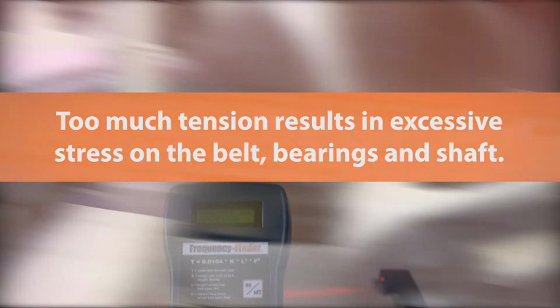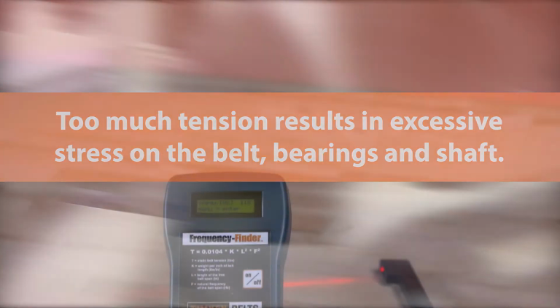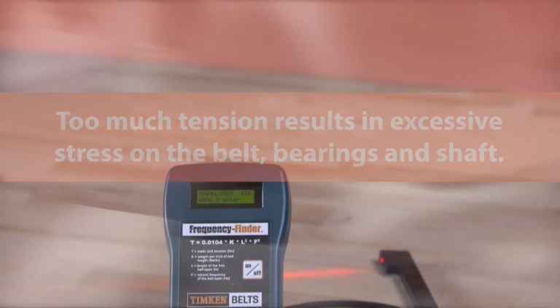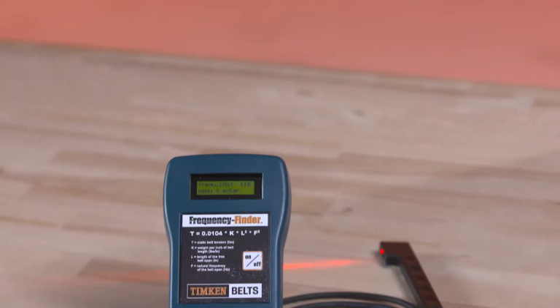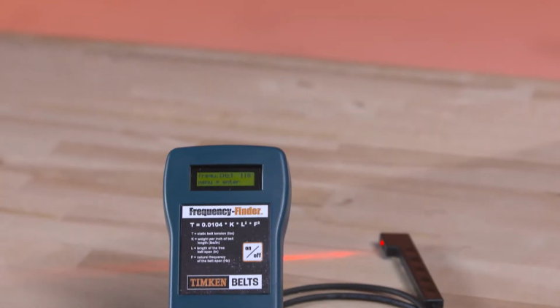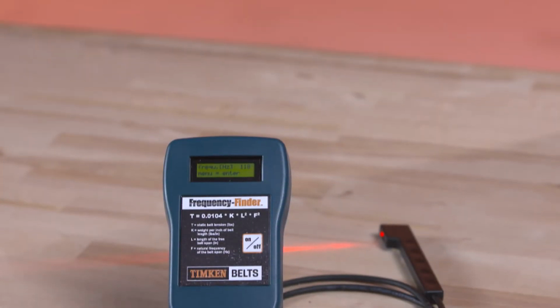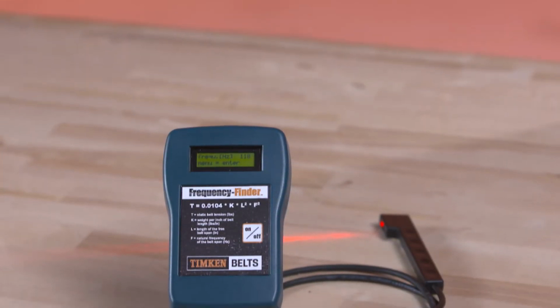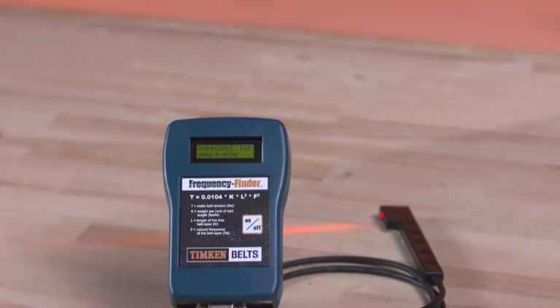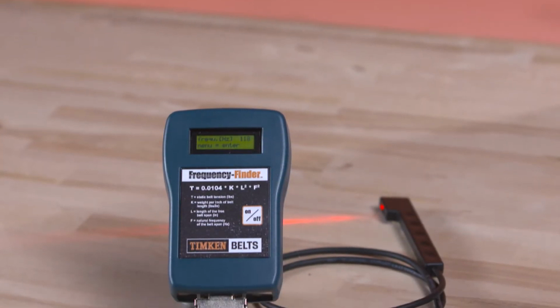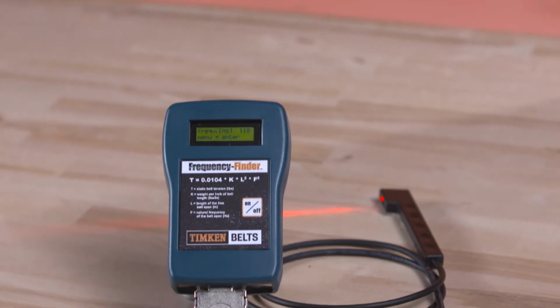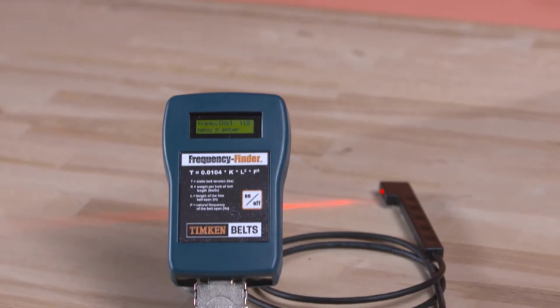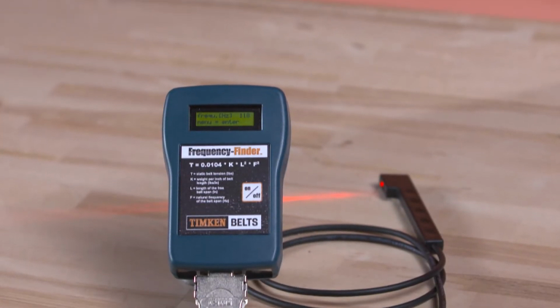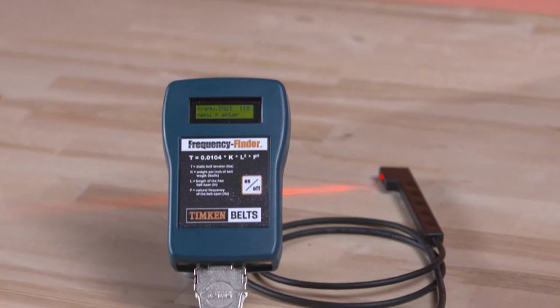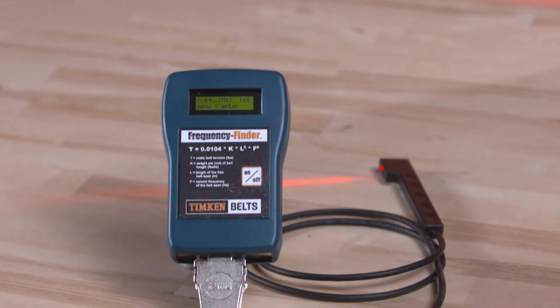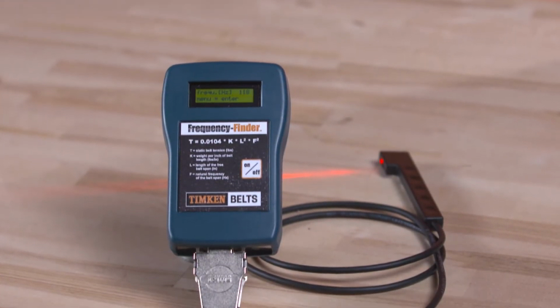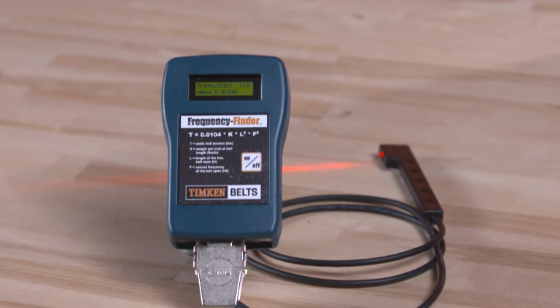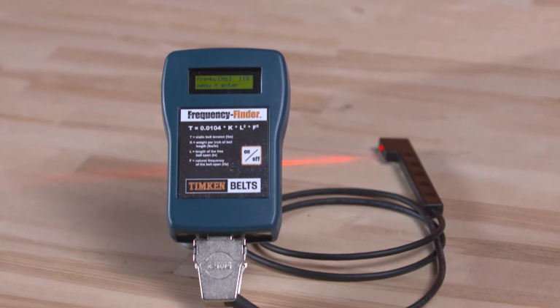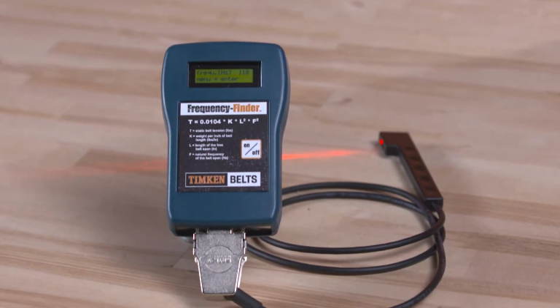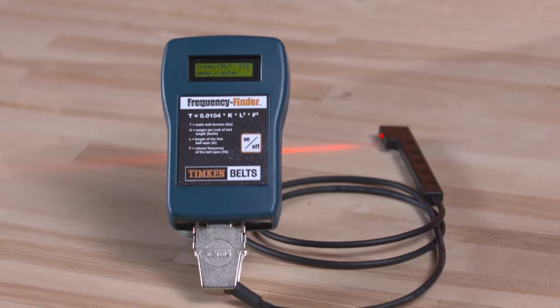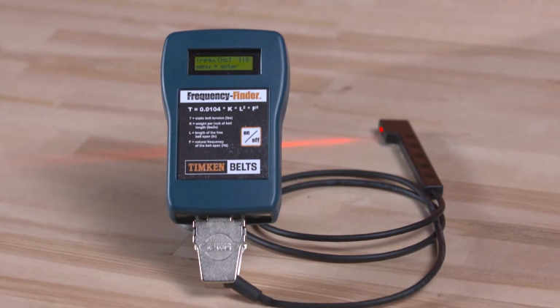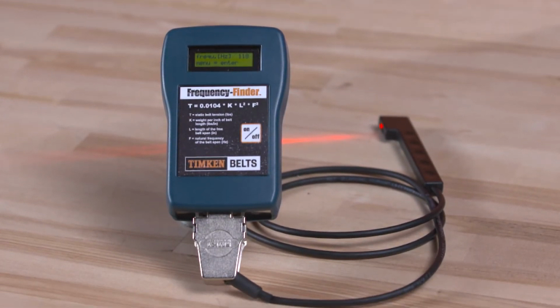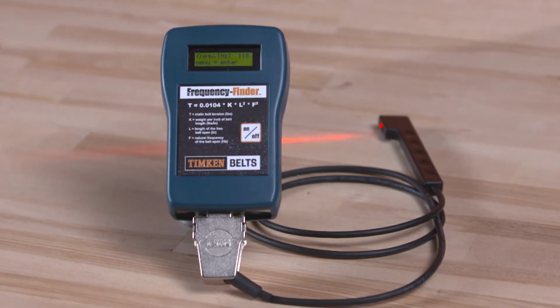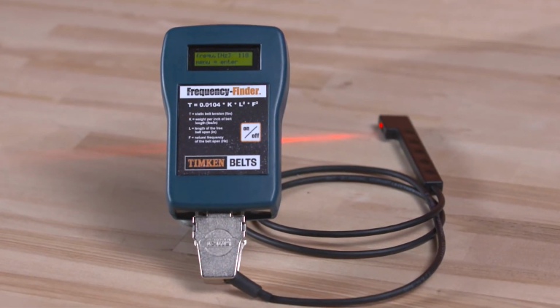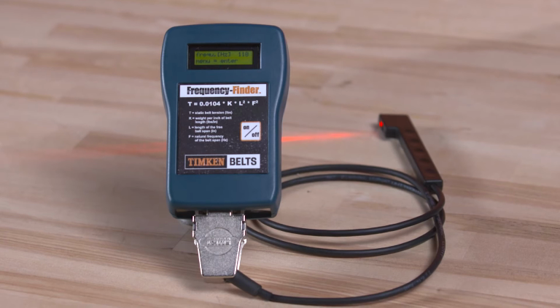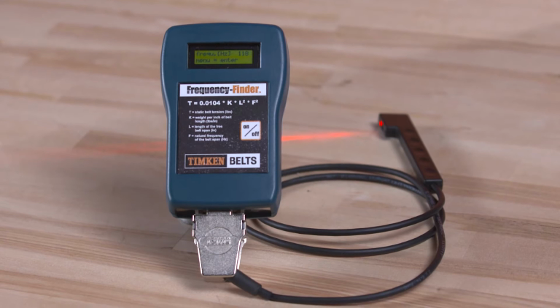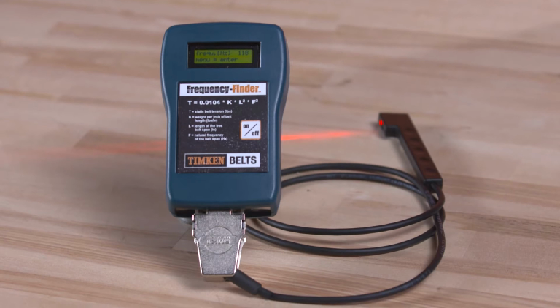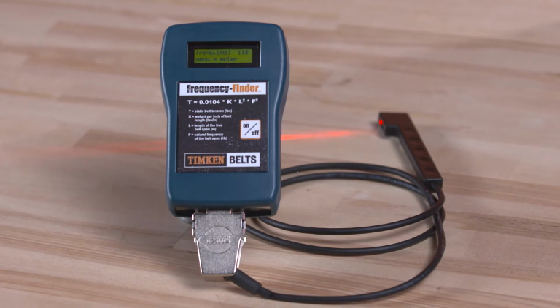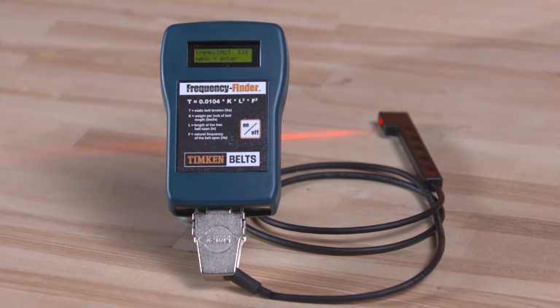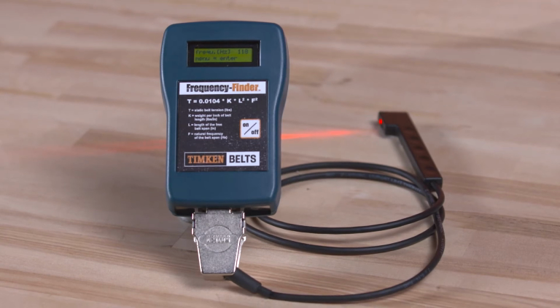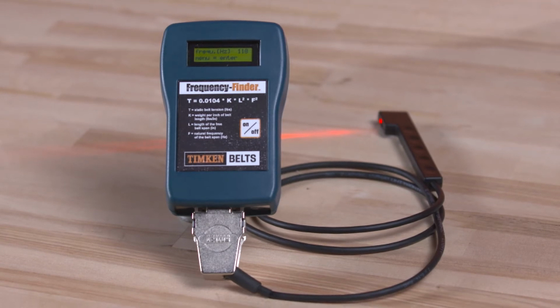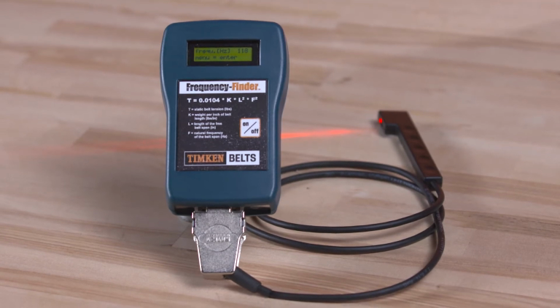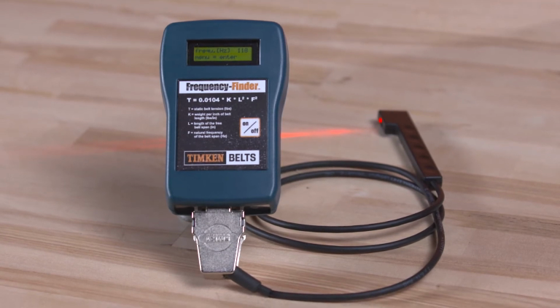The frequency finder precisely measures the static tension of synchronous, V-belts, and V-ribbed belts.